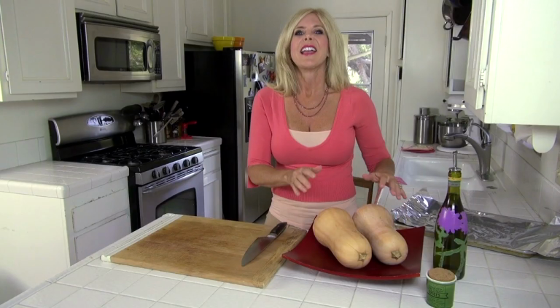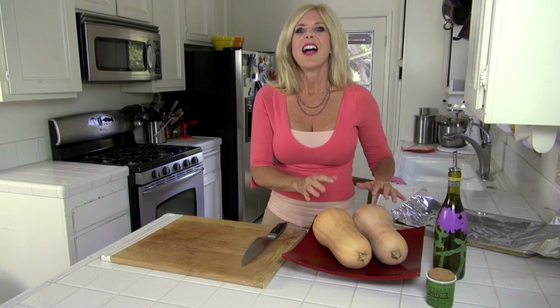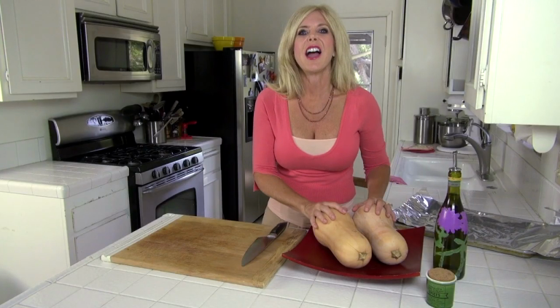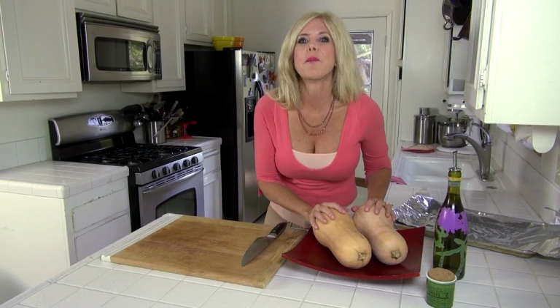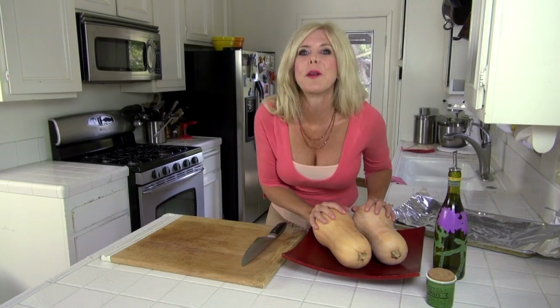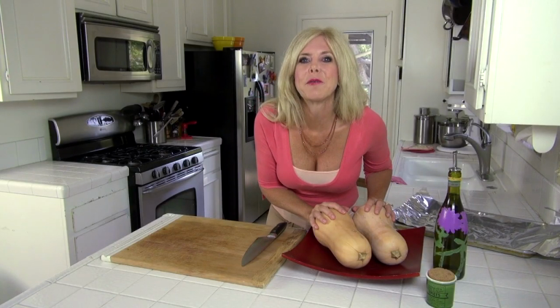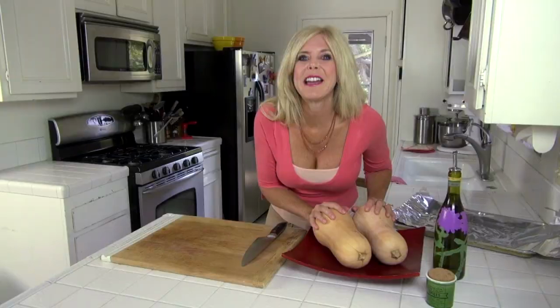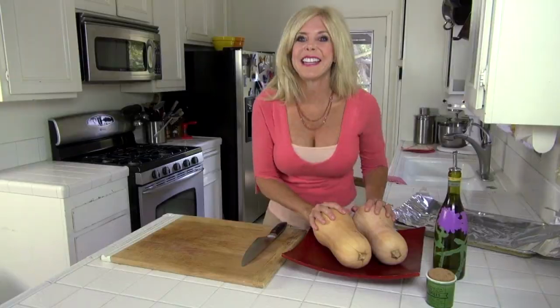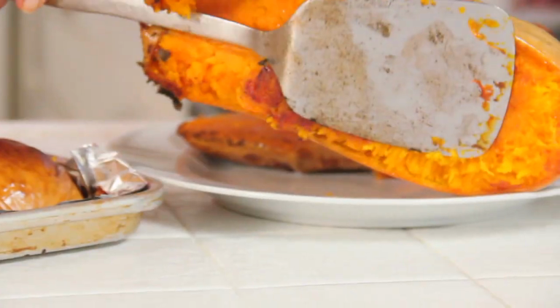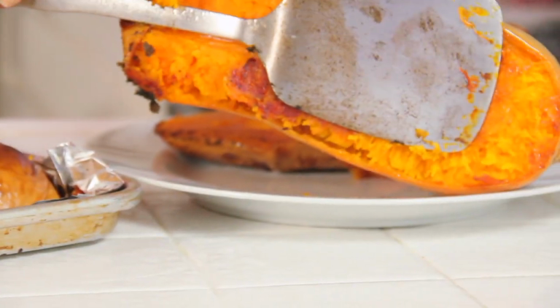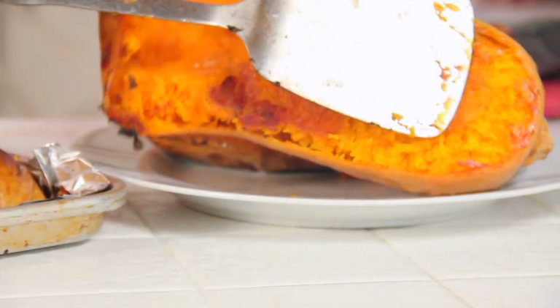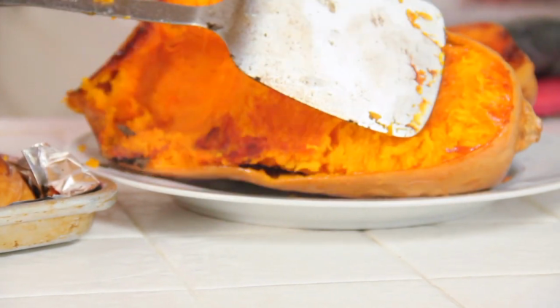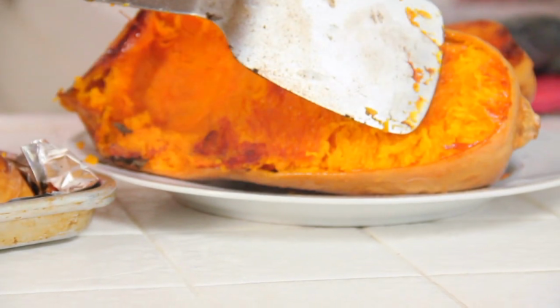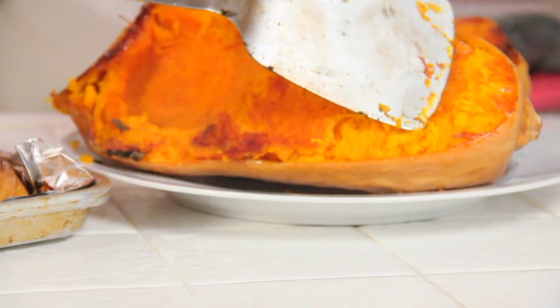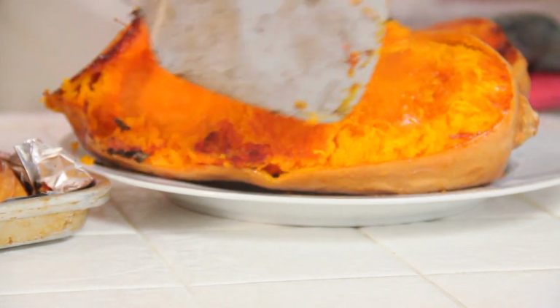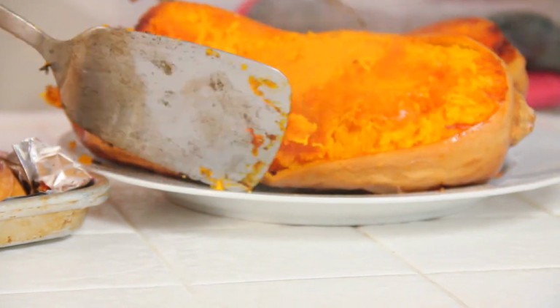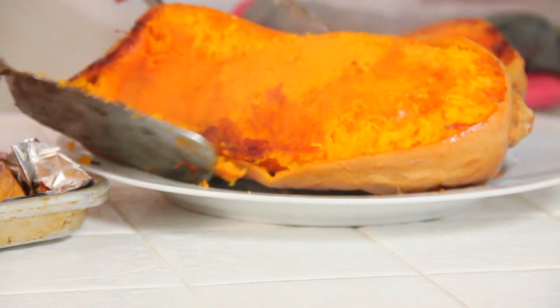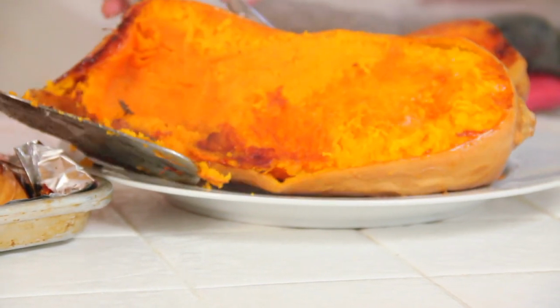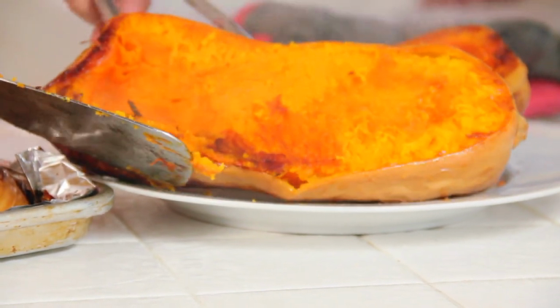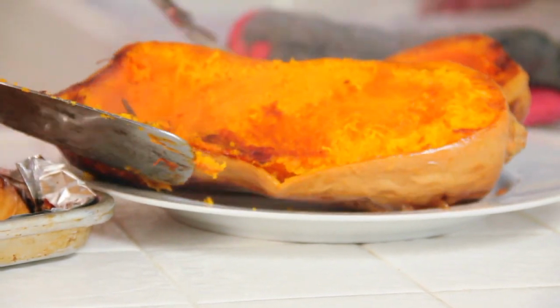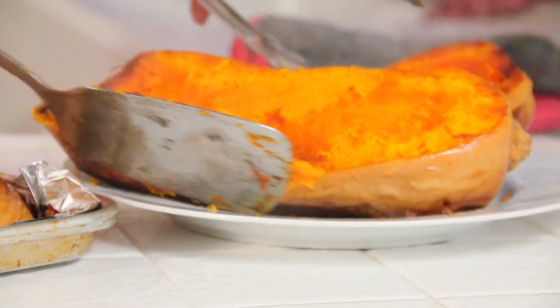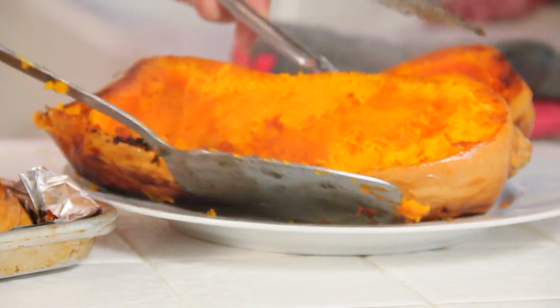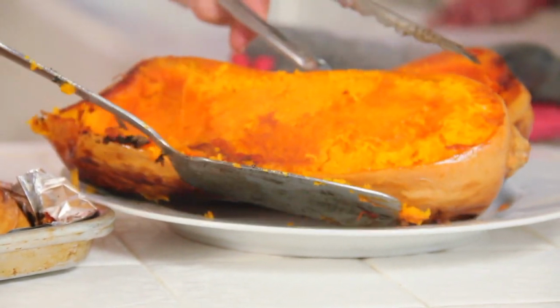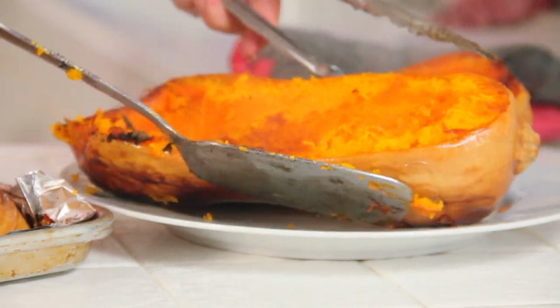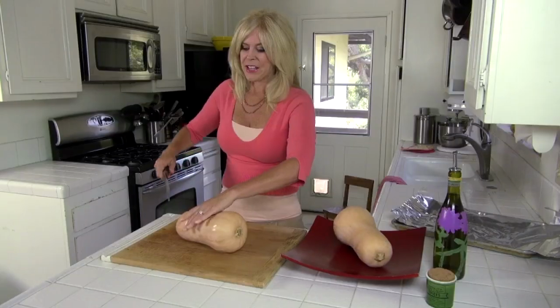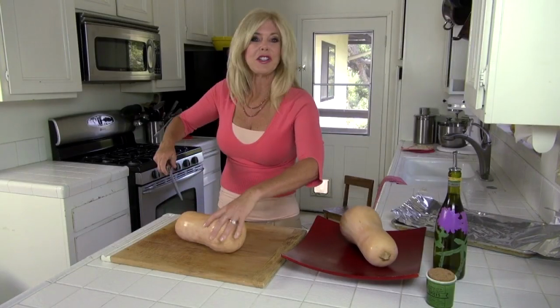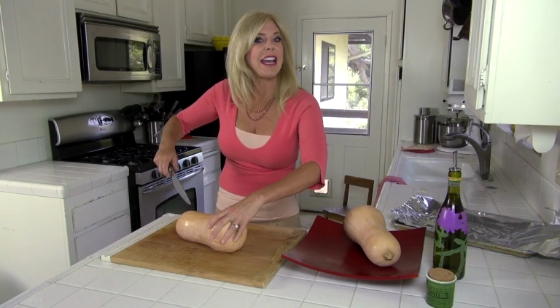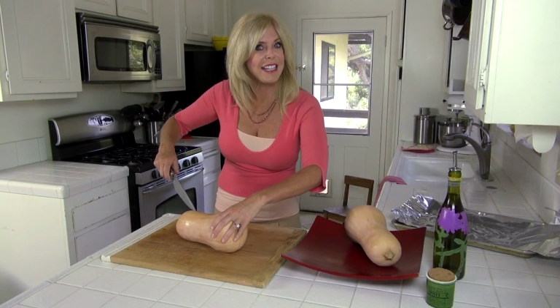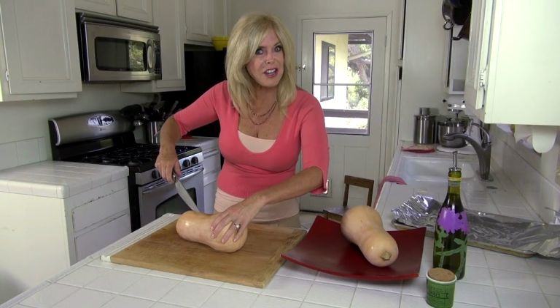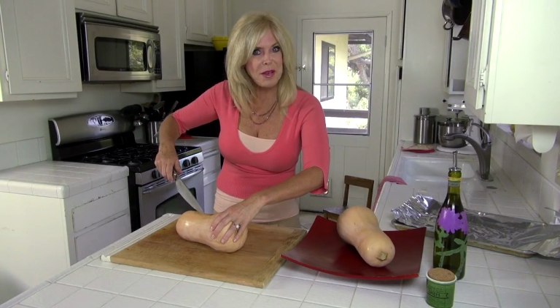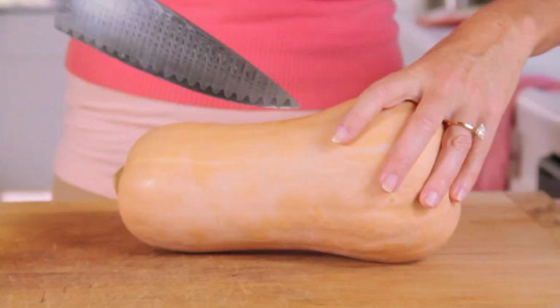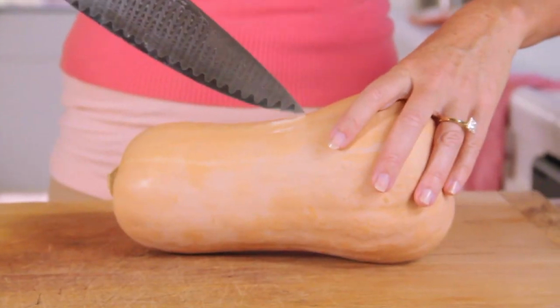Hi, I'm Rebecca Brand and today we're gonna make roasted butternut squash. So you've got to cut your butternut.